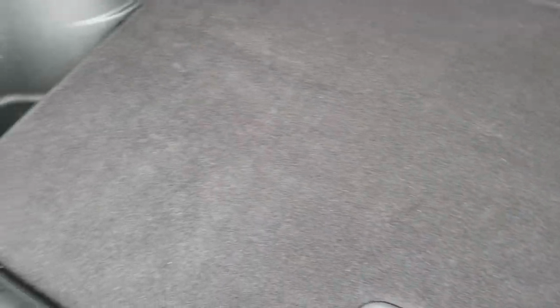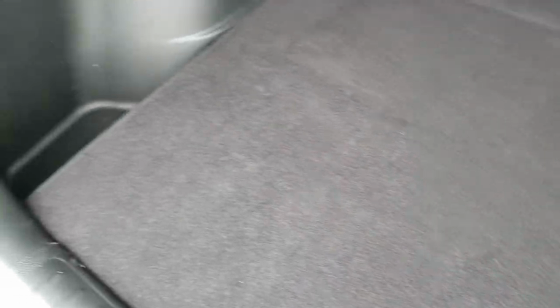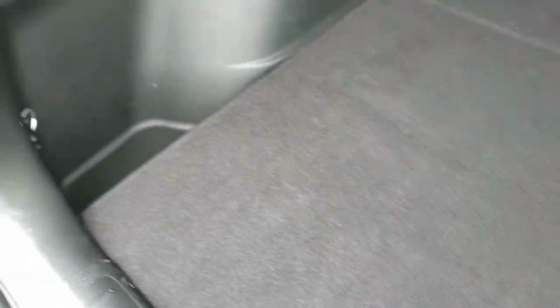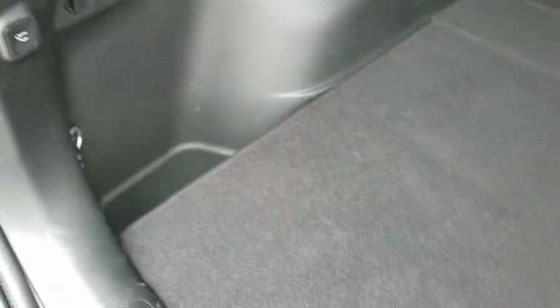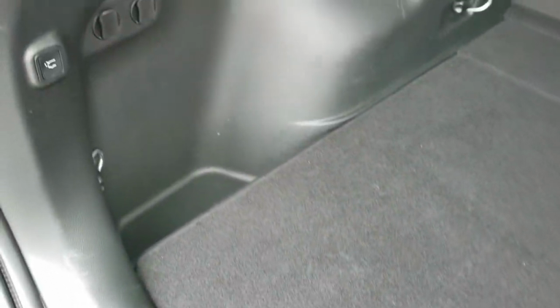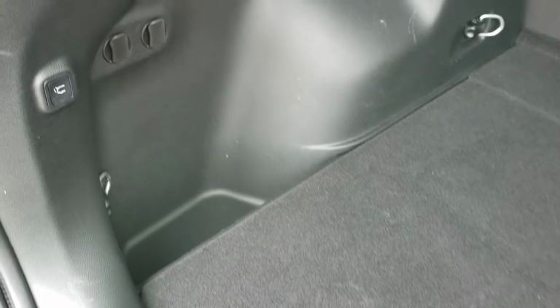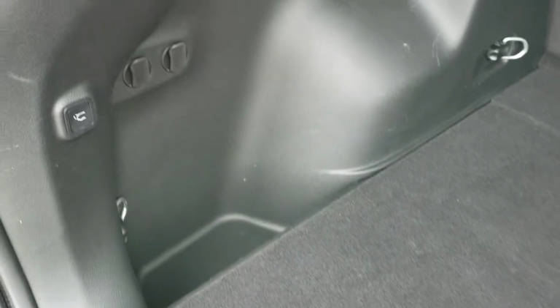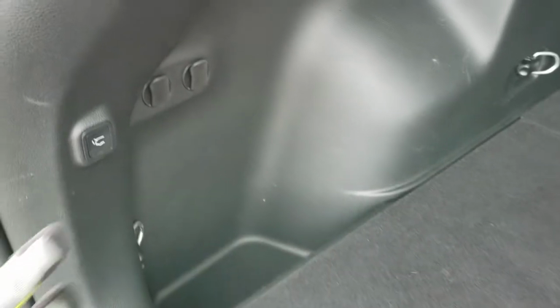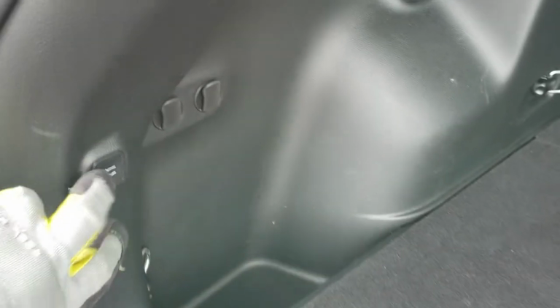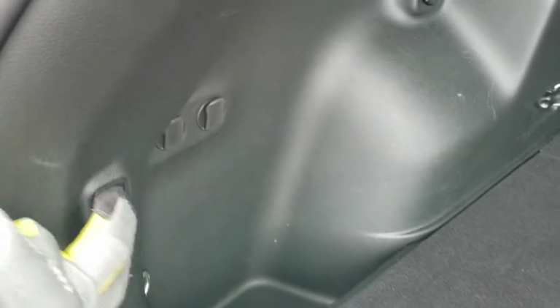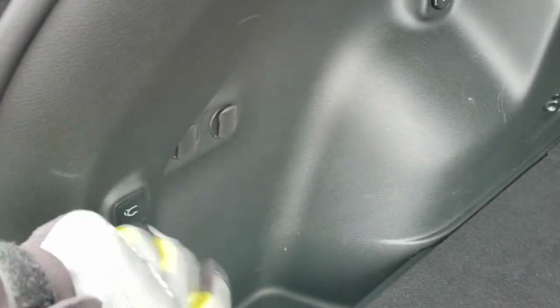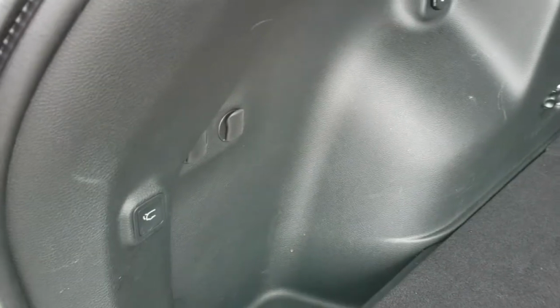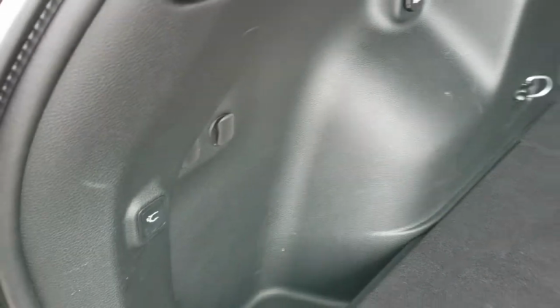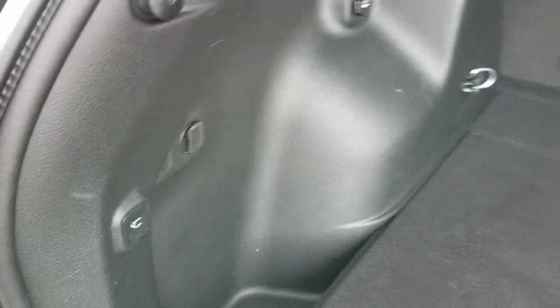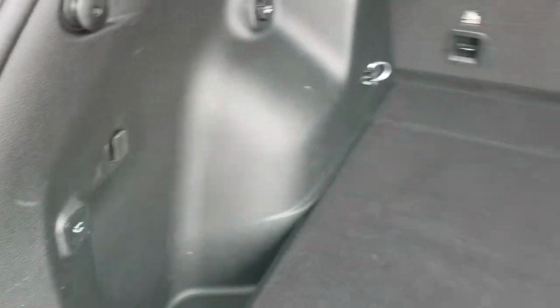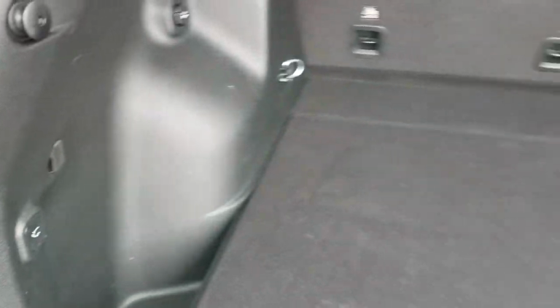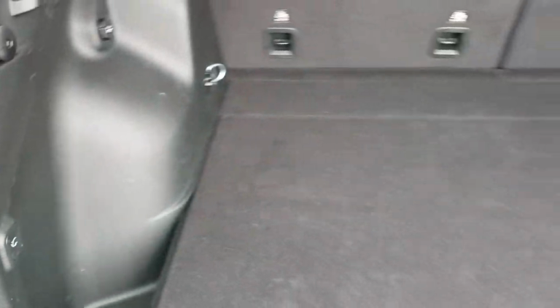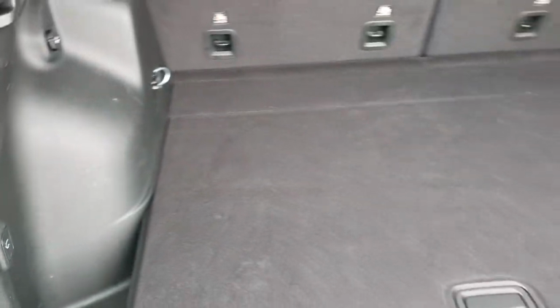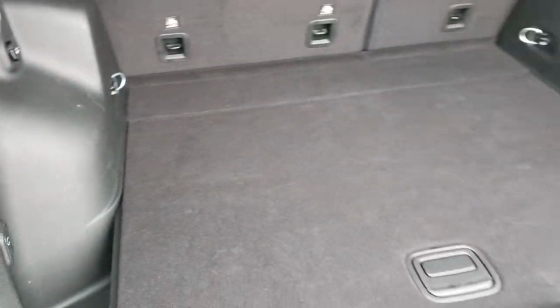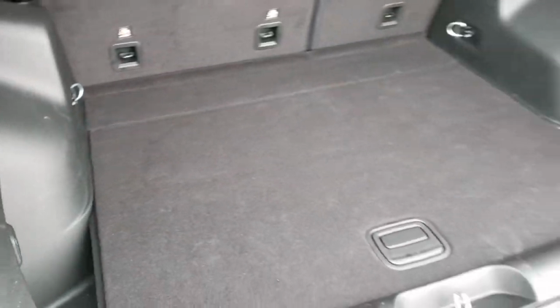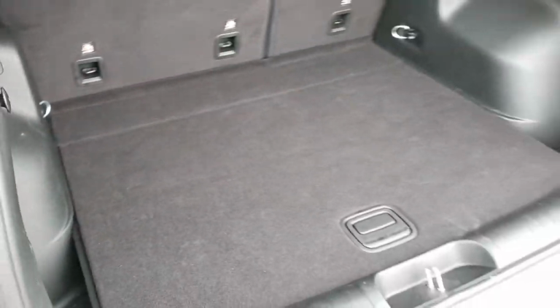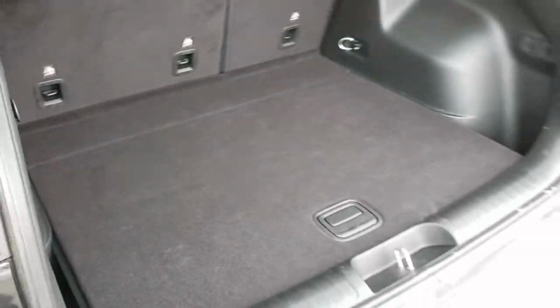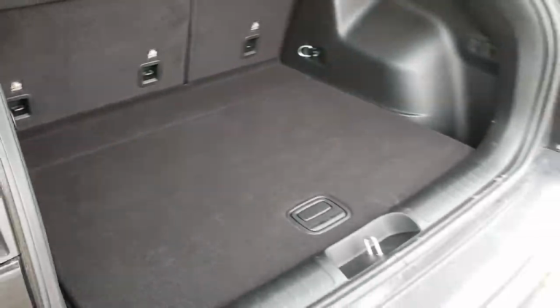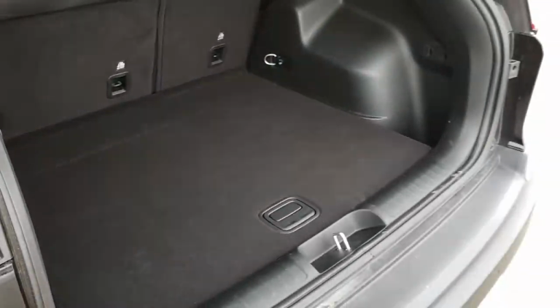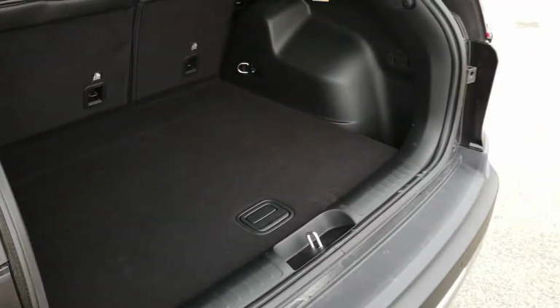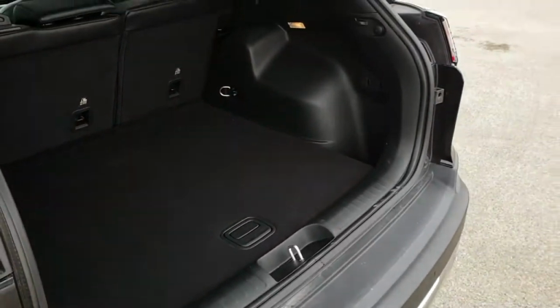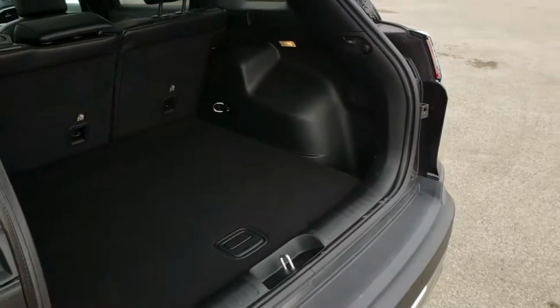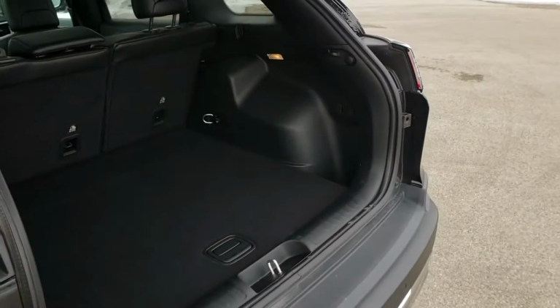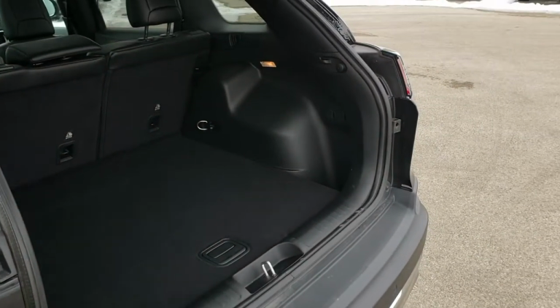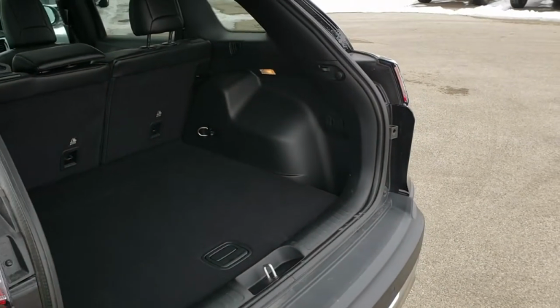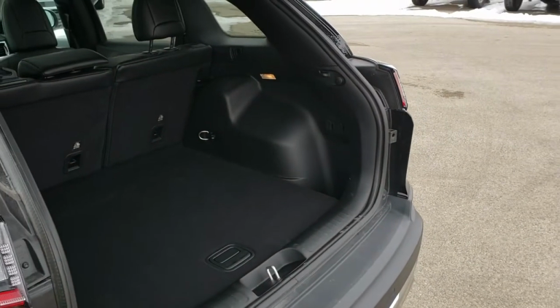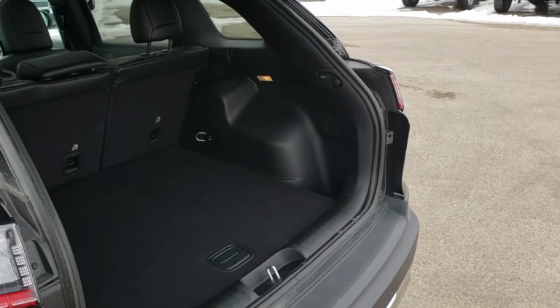To get that gate down, you just press that button. It'll beep at you three times, and then it'll come on down.